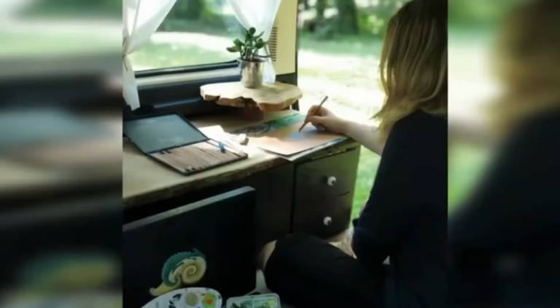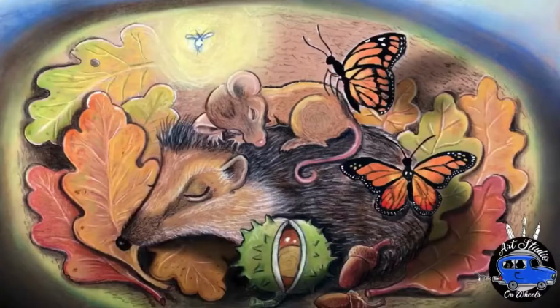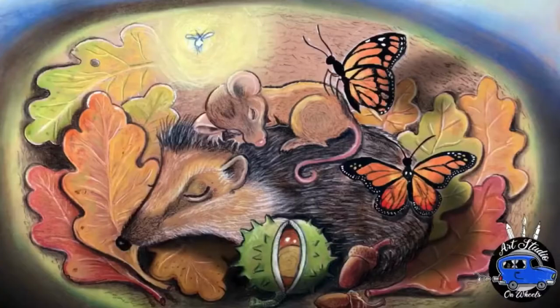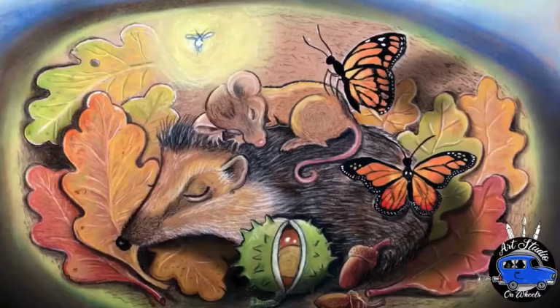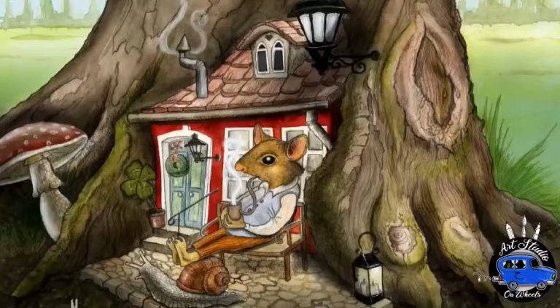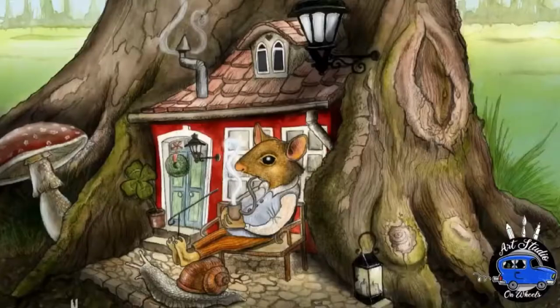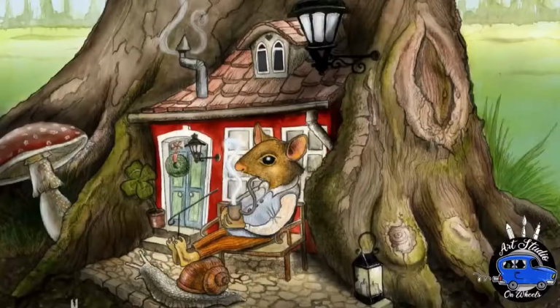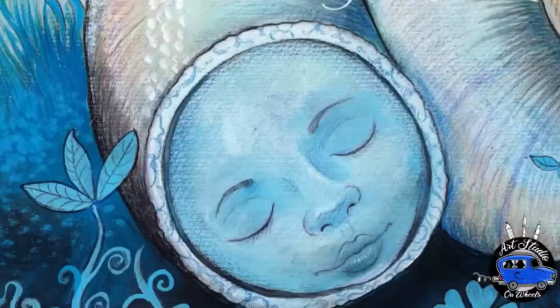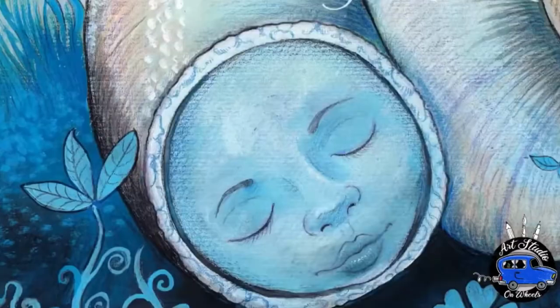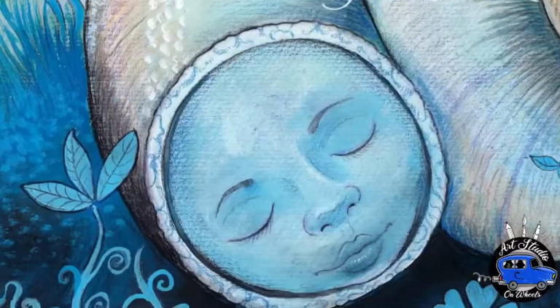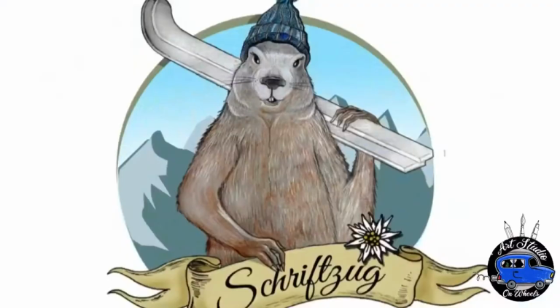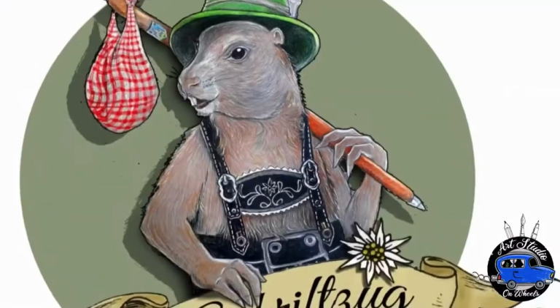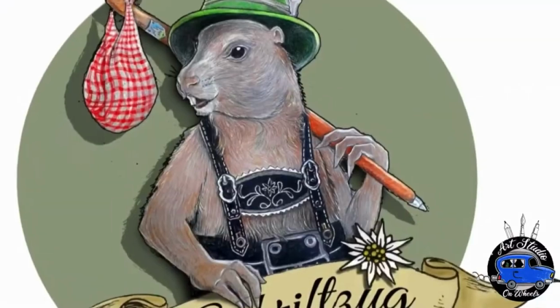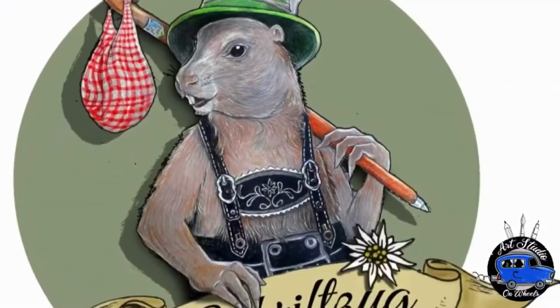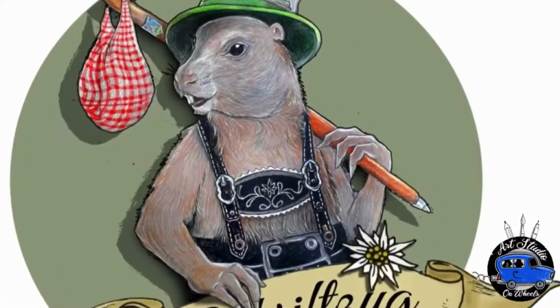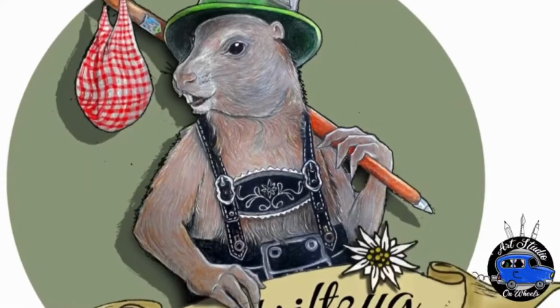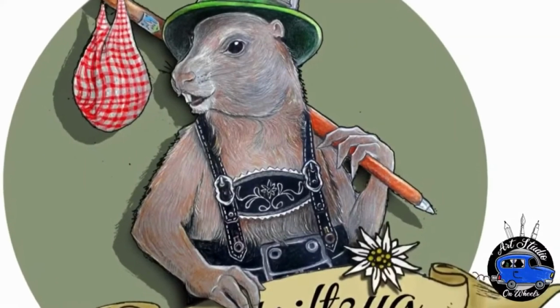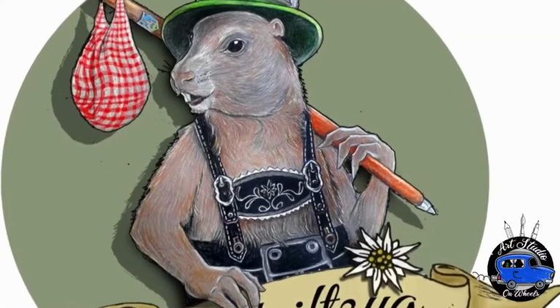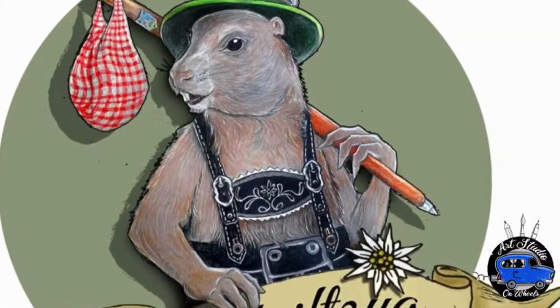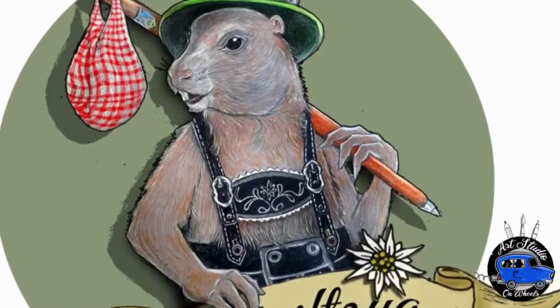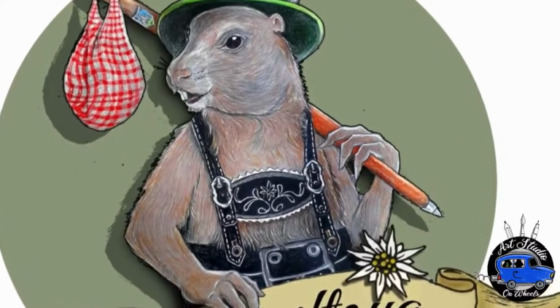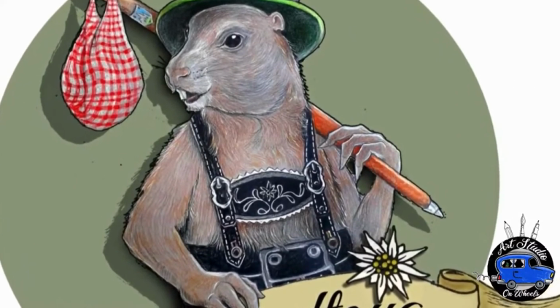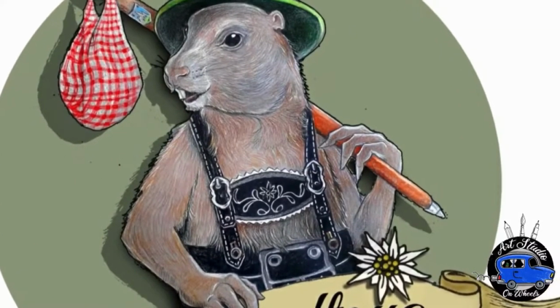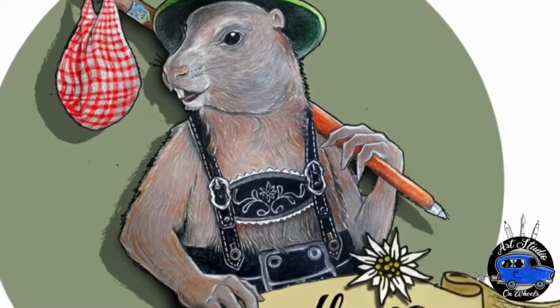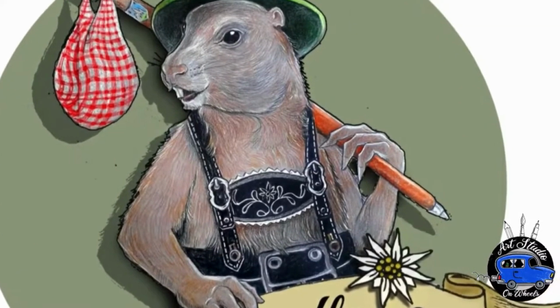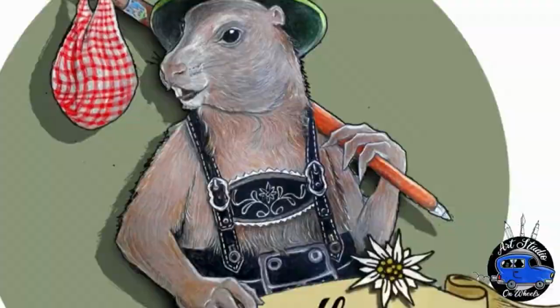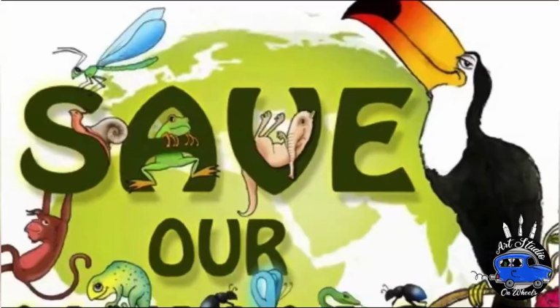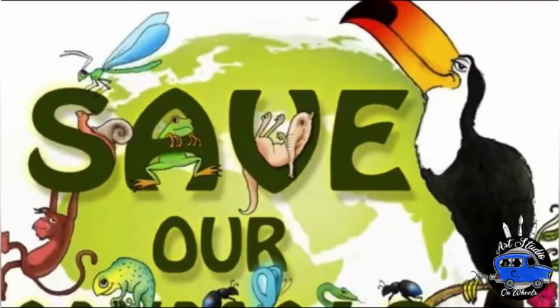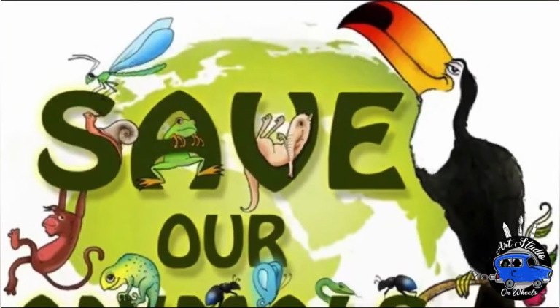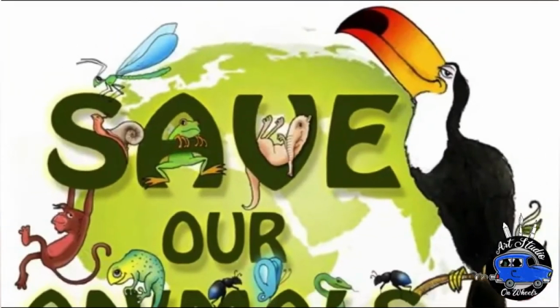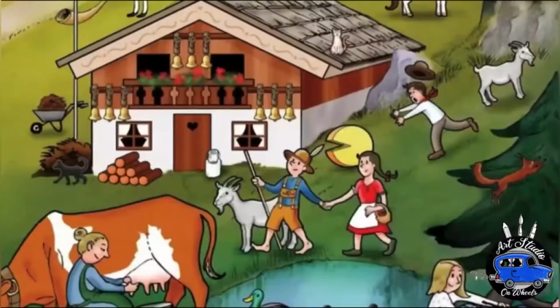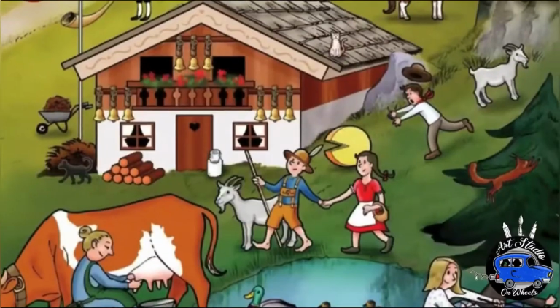Mostly I'm working as an illustrator for book covers, but I'm also doing my own projects.